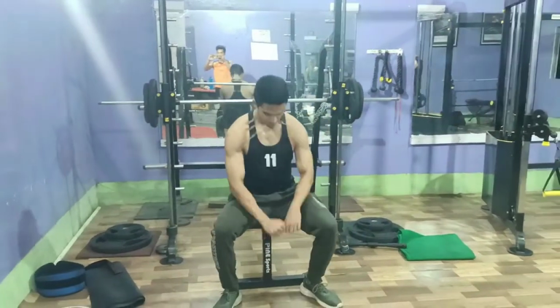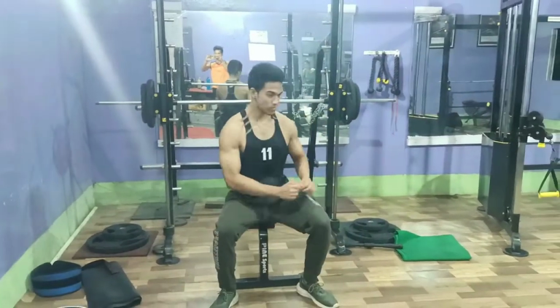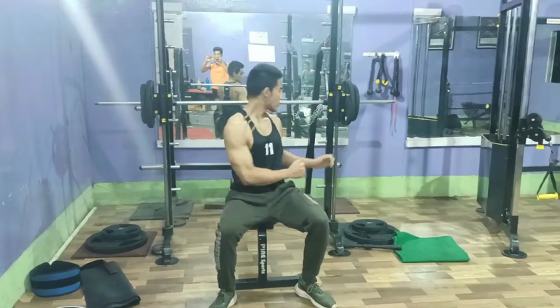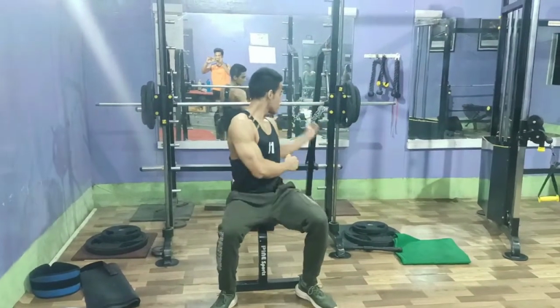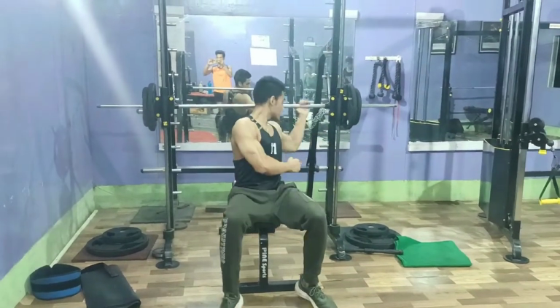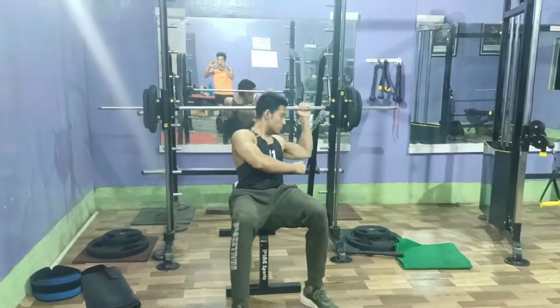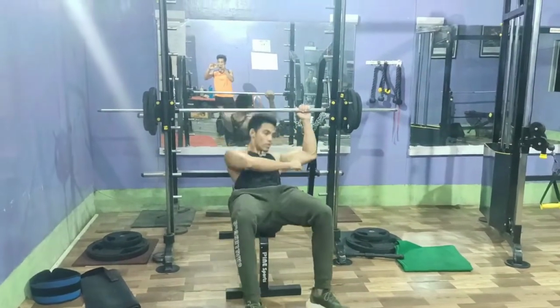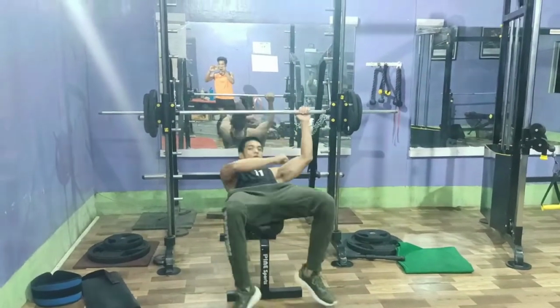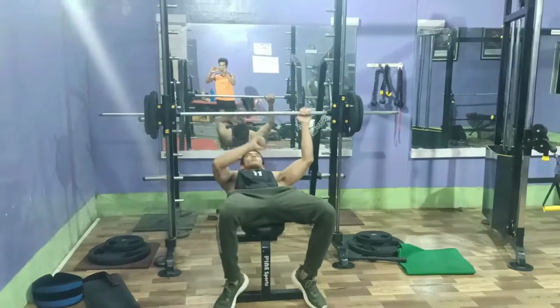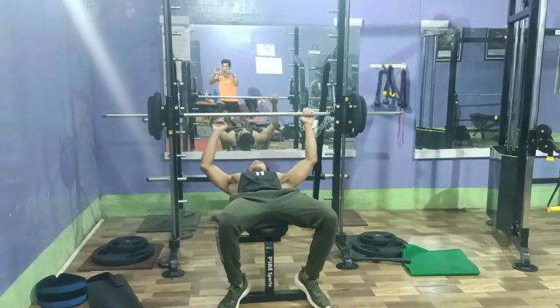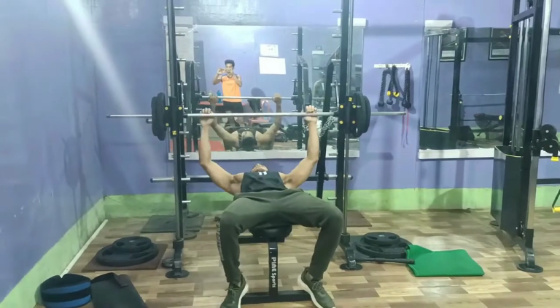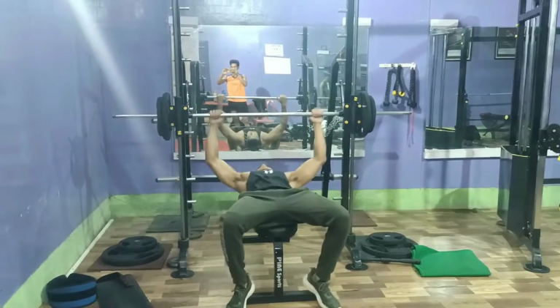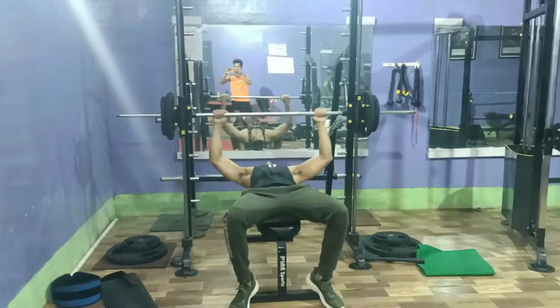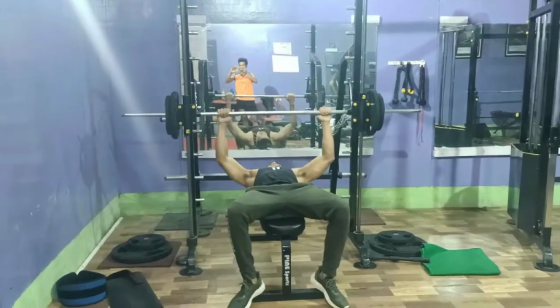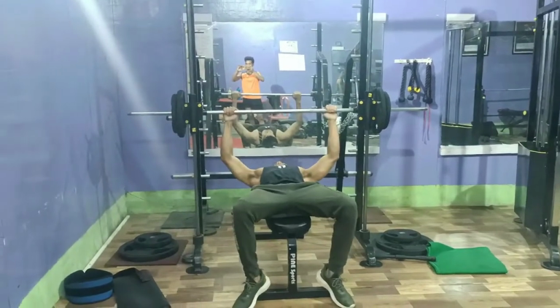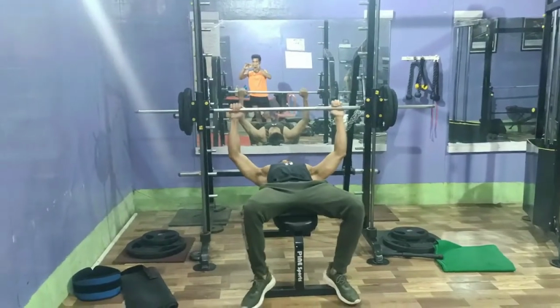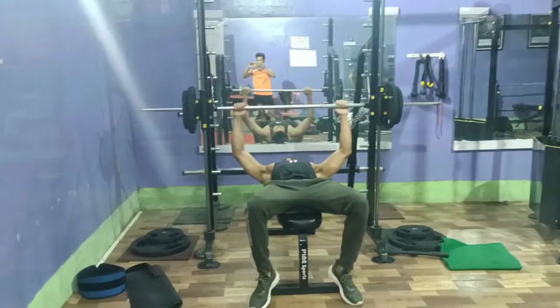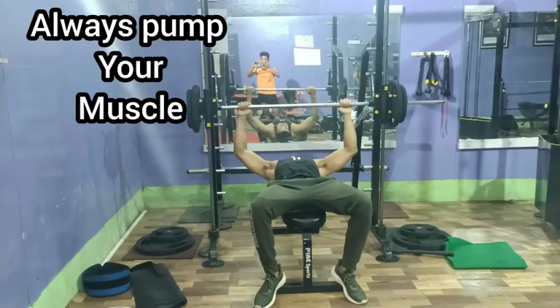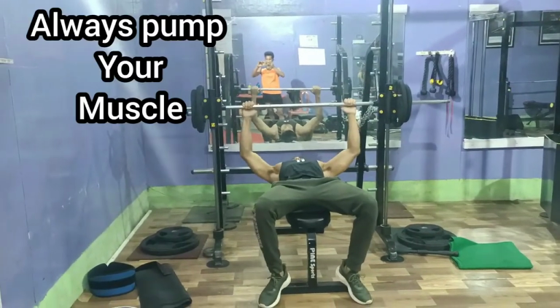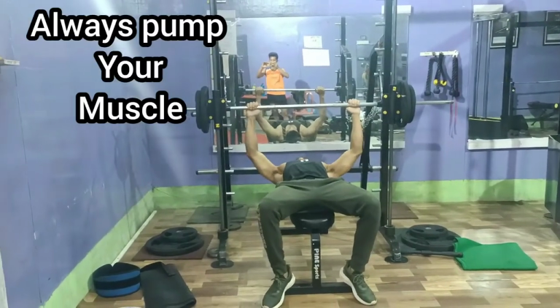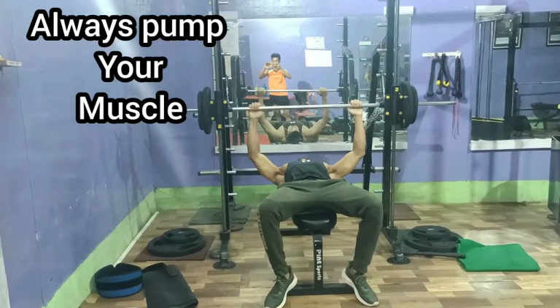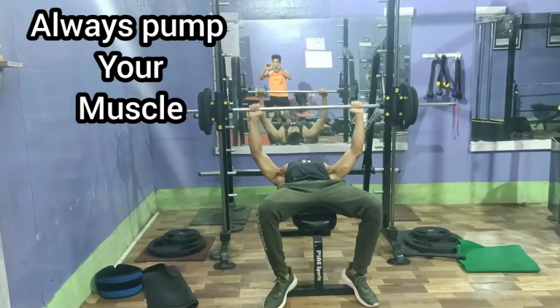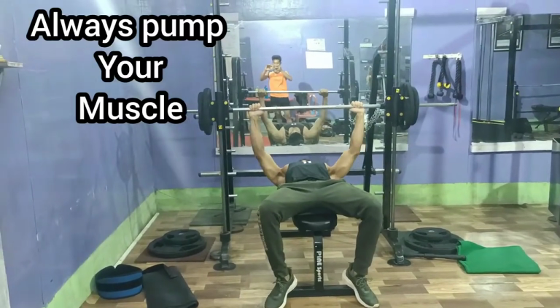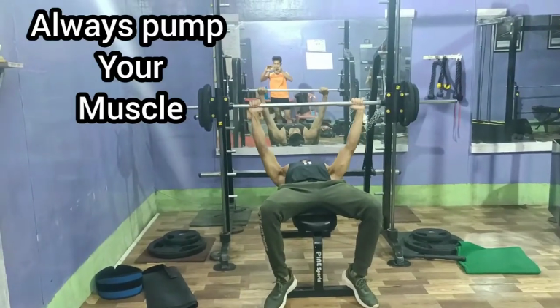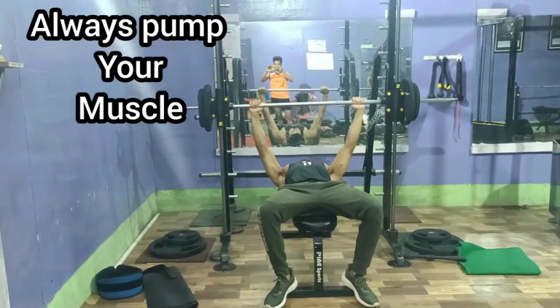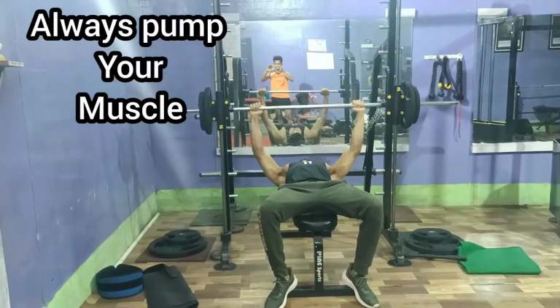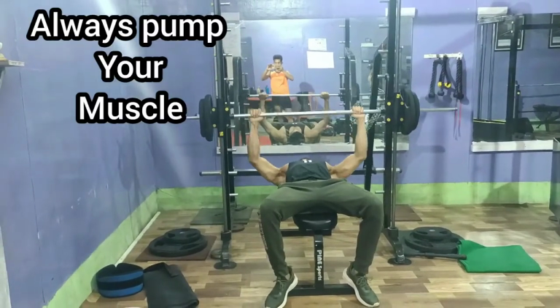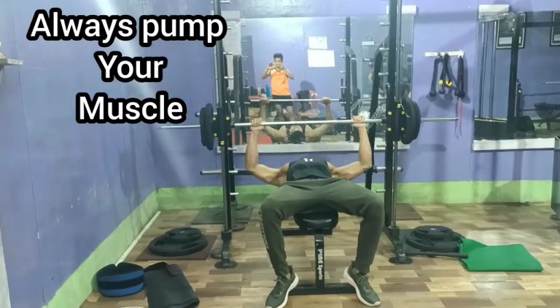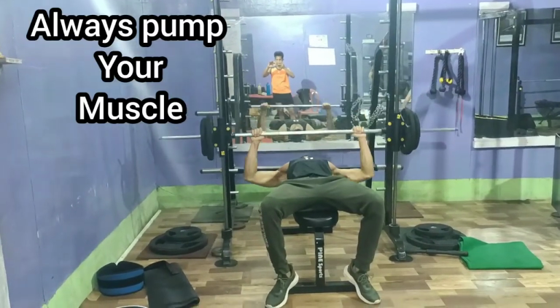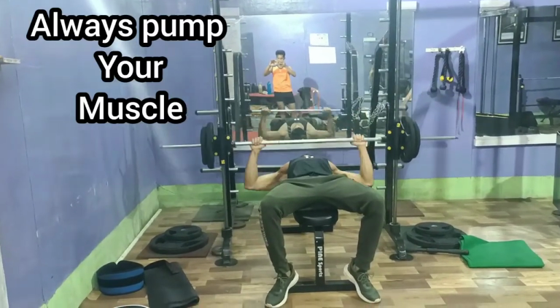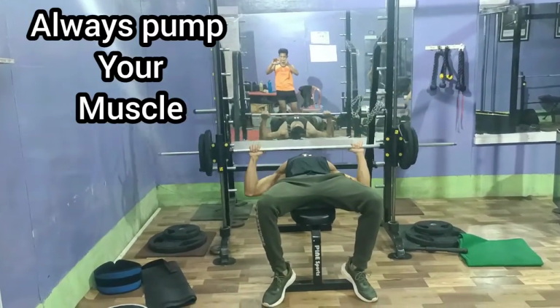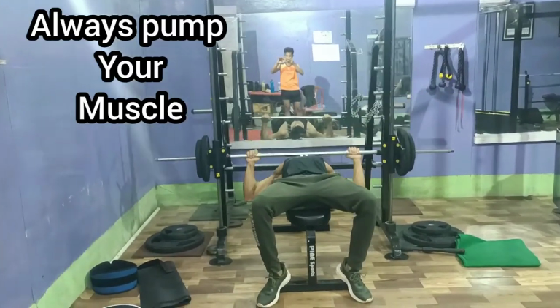Always pump your muscle — don't just lift heavy weight. Focus on the muscle contraction, not the amount of weight you're moving.